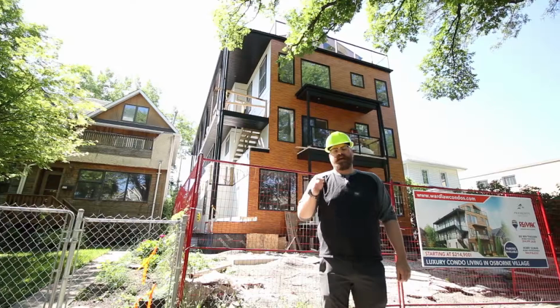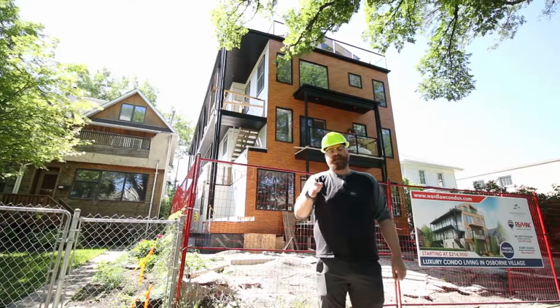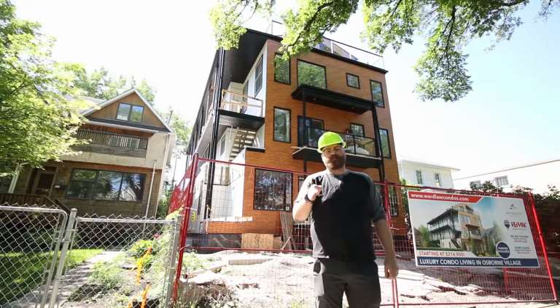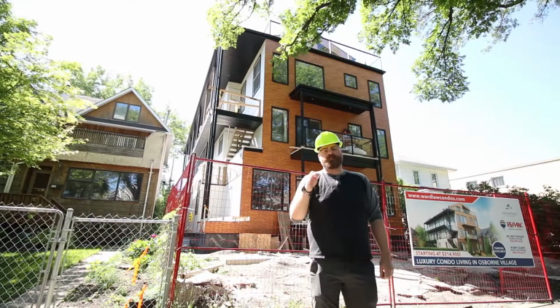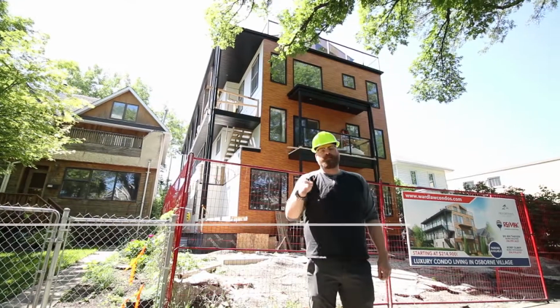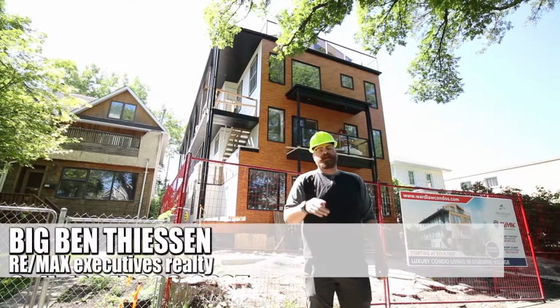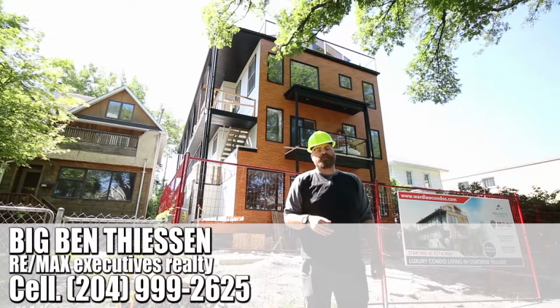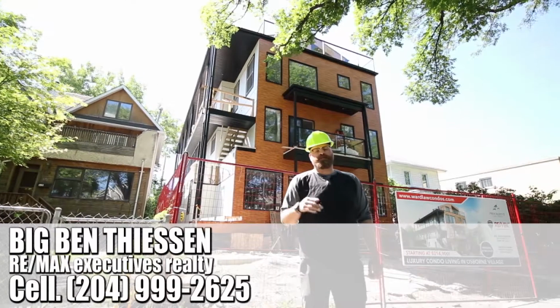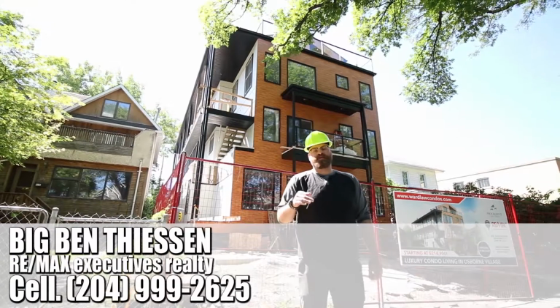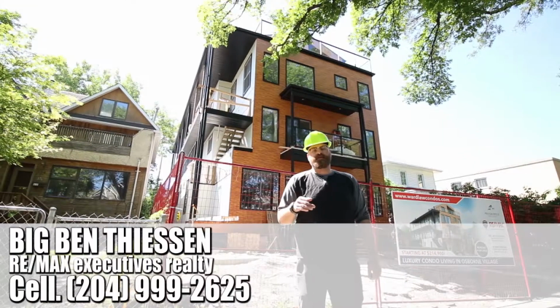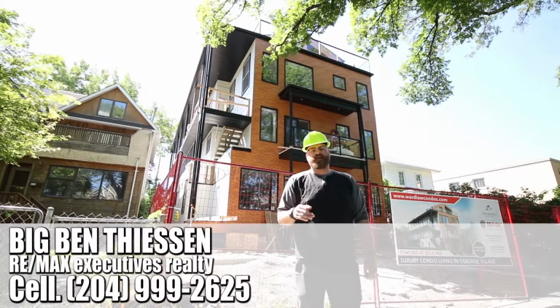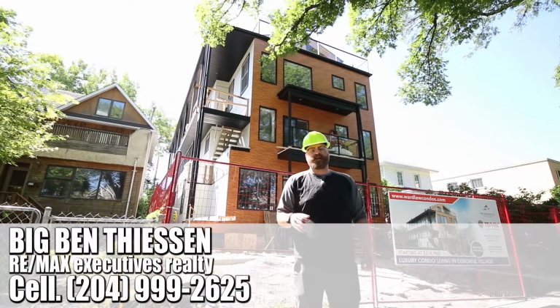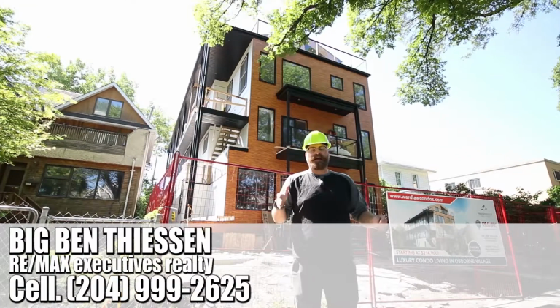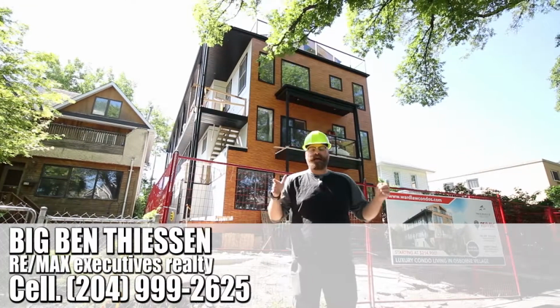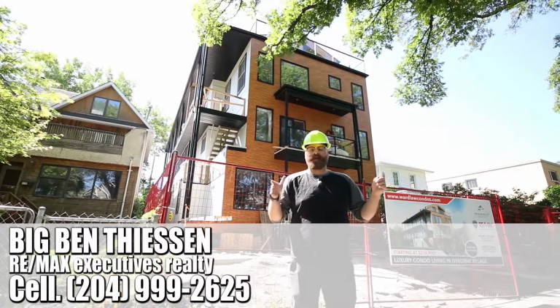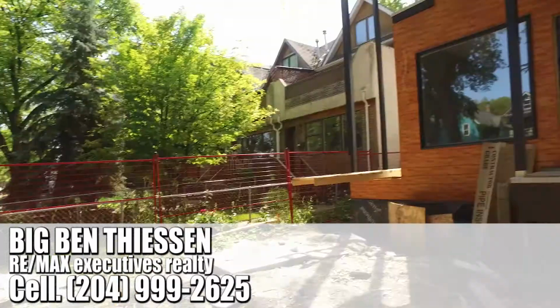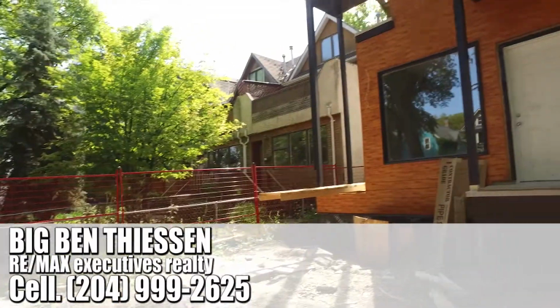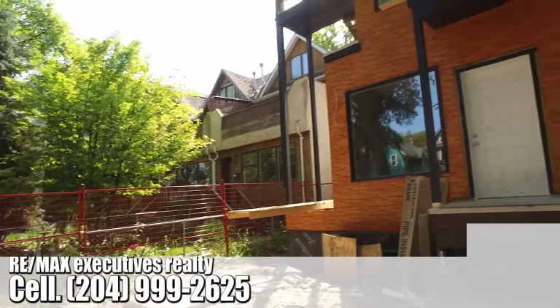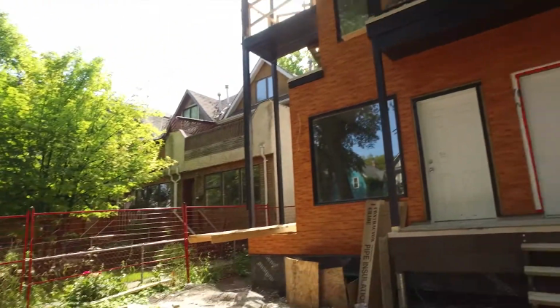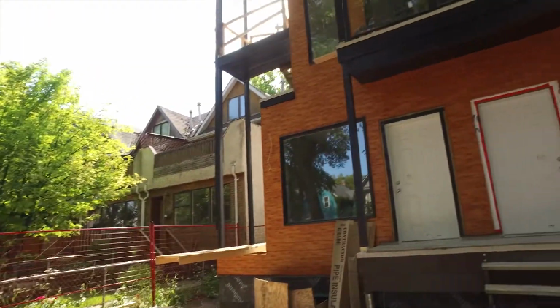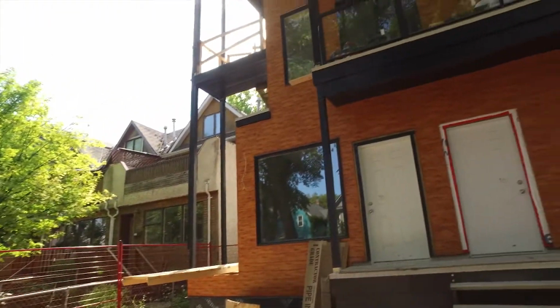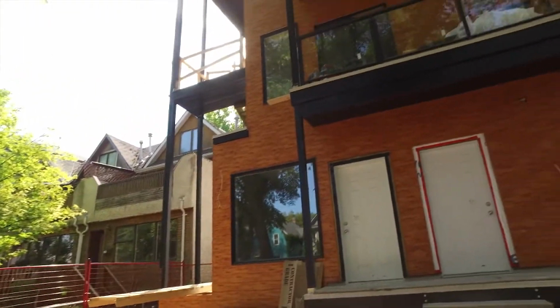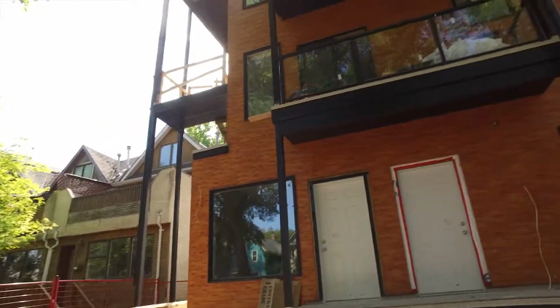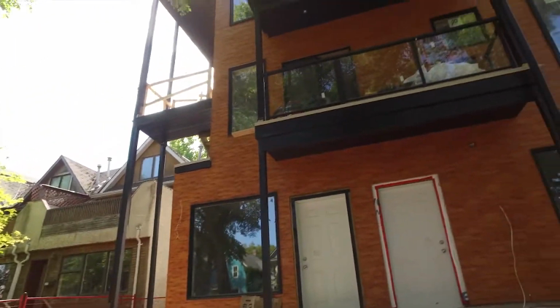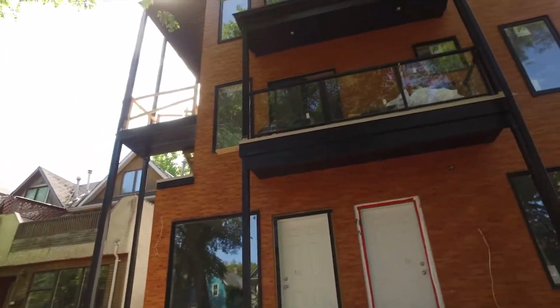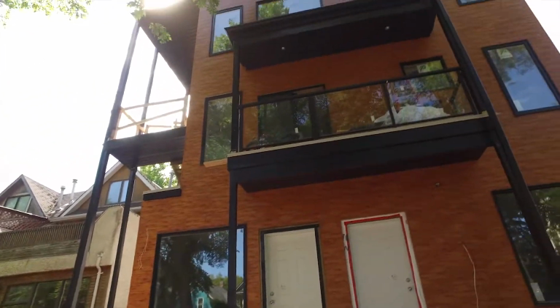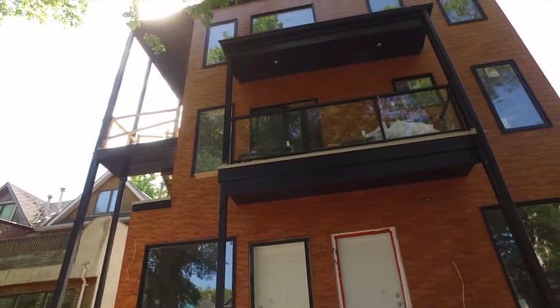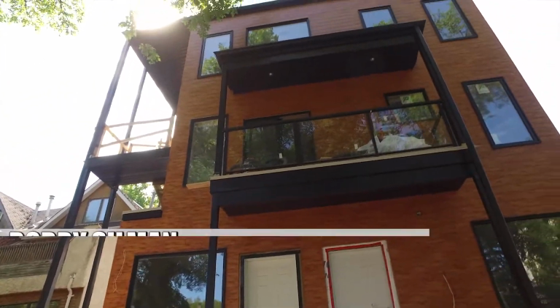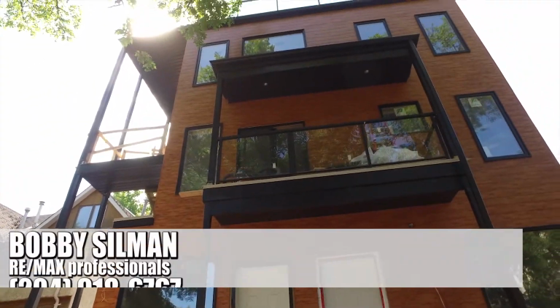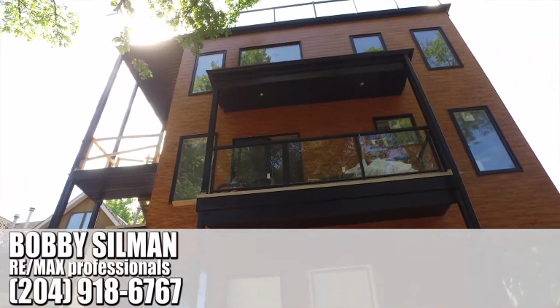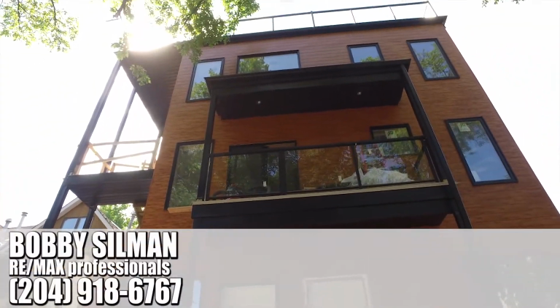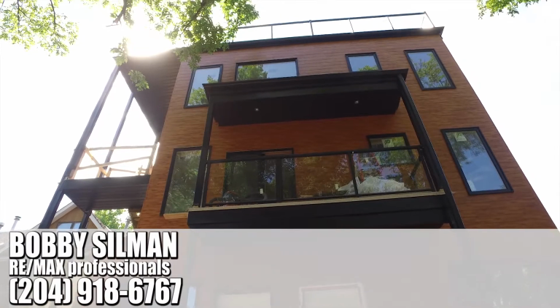Hey neighbor, Big Ben here with Beard and the Blade, and I am doing our June update video here at 378 Wardlaw.